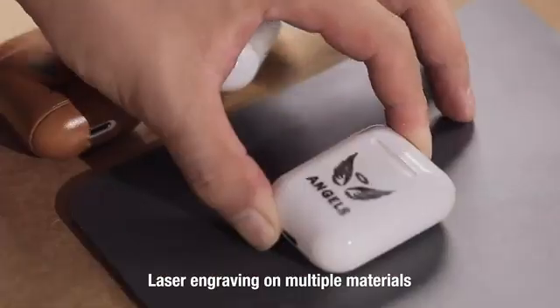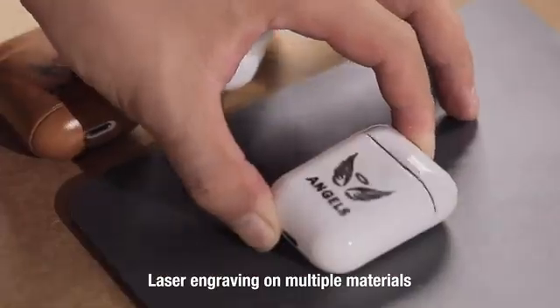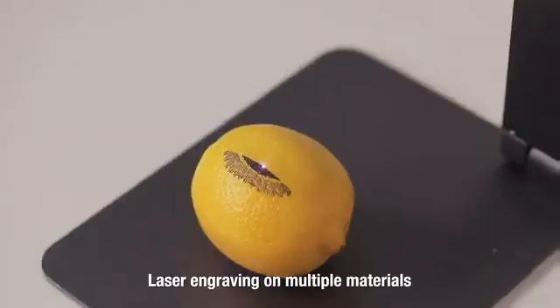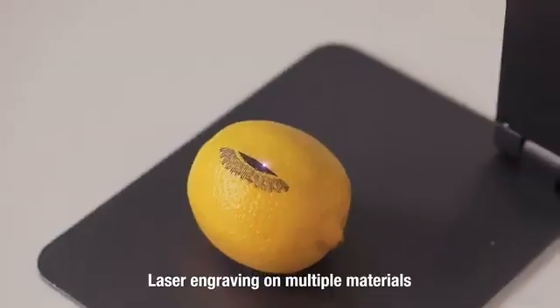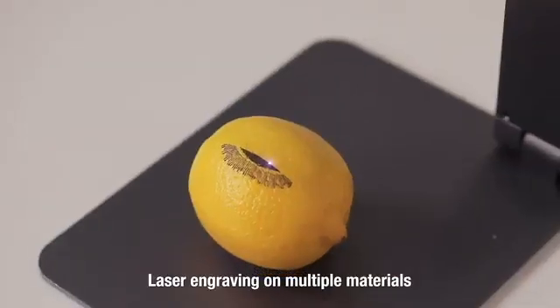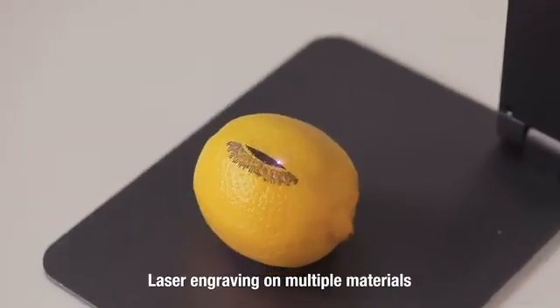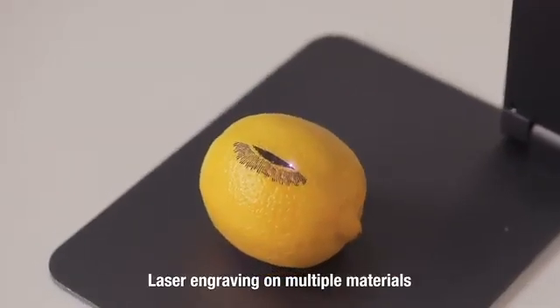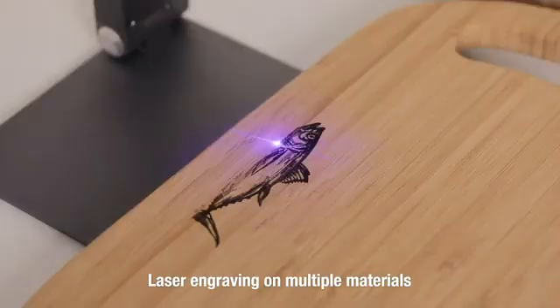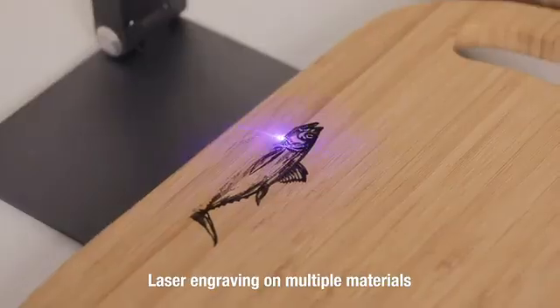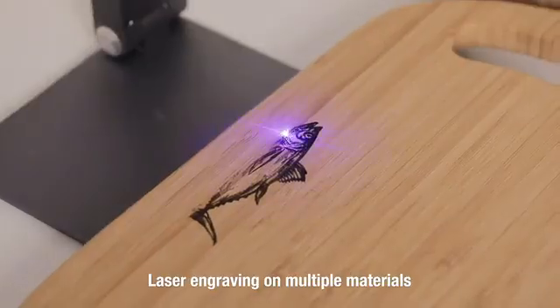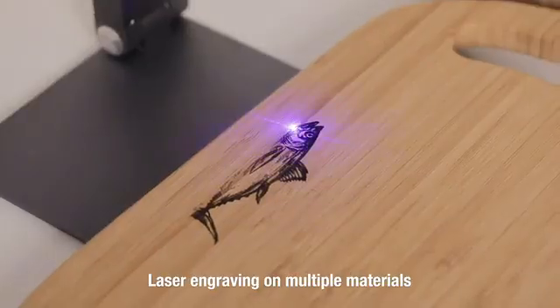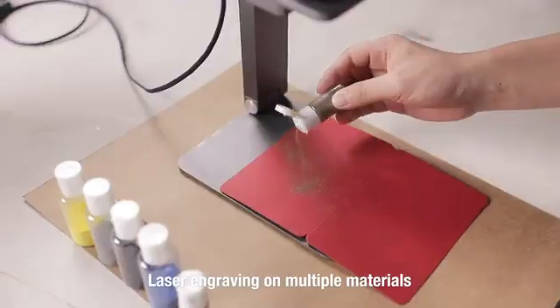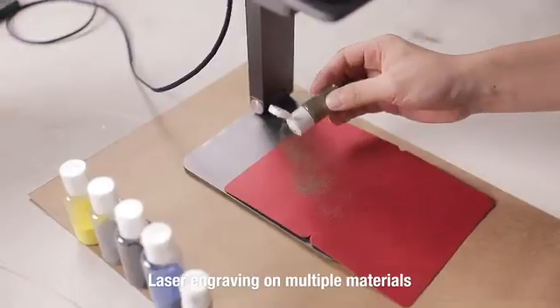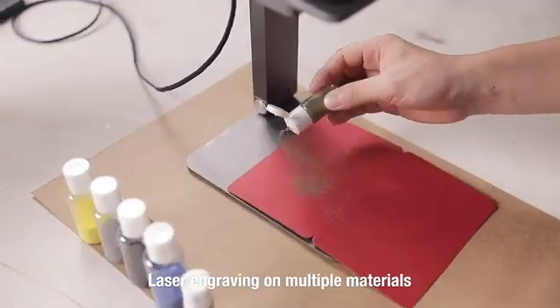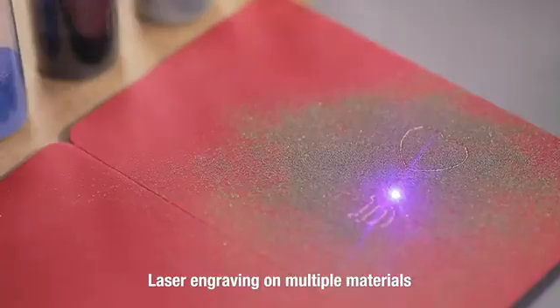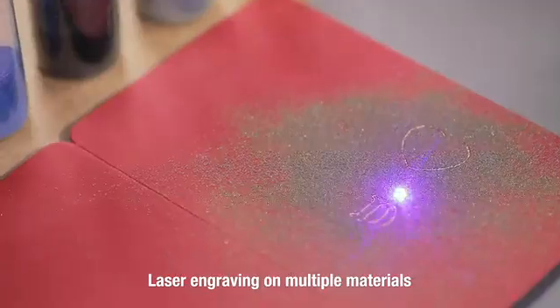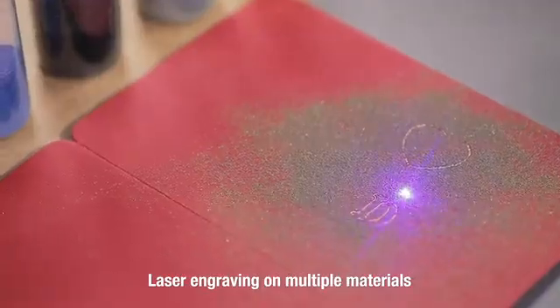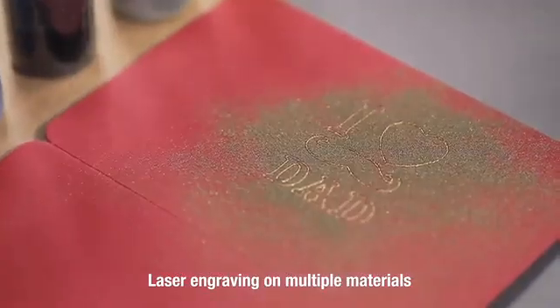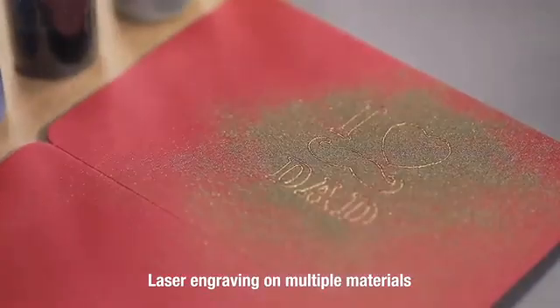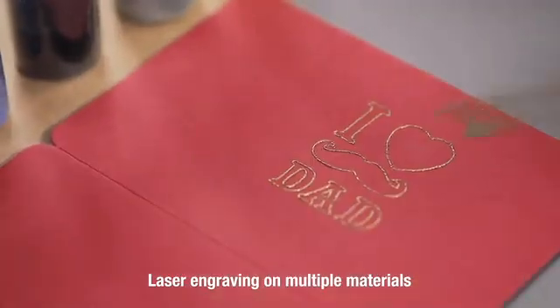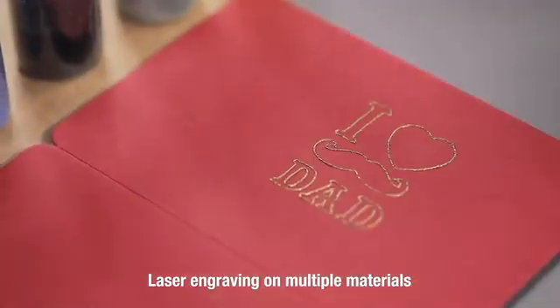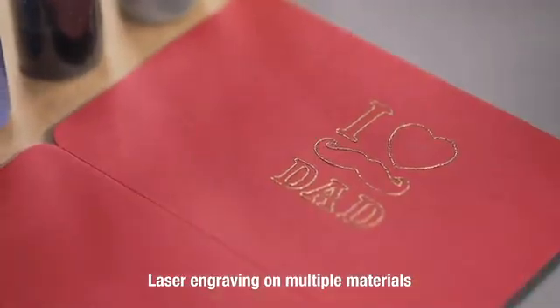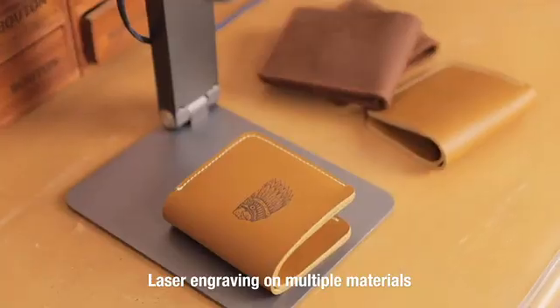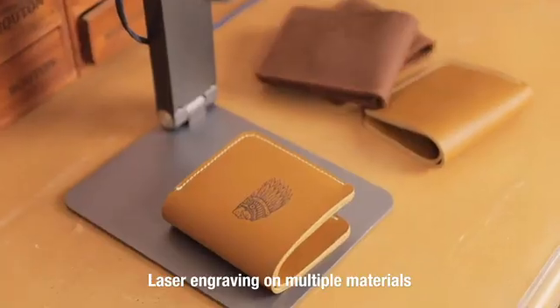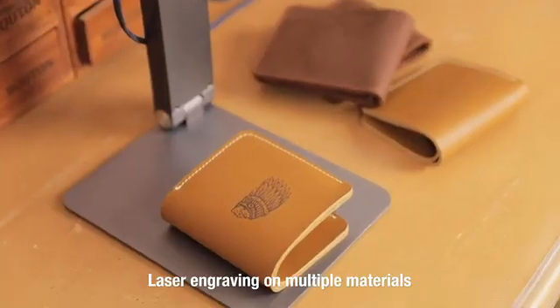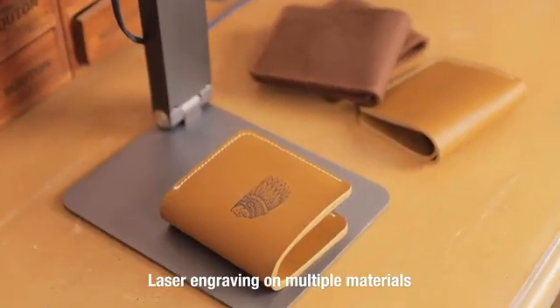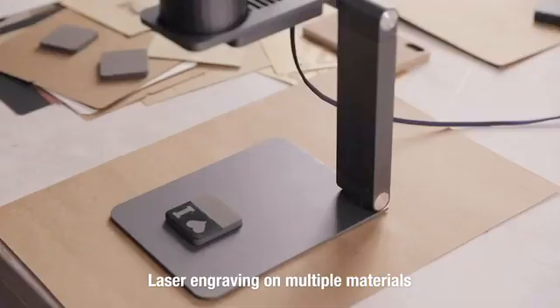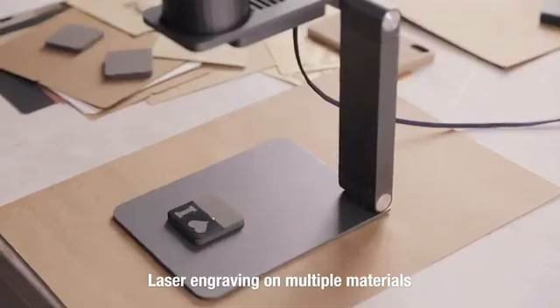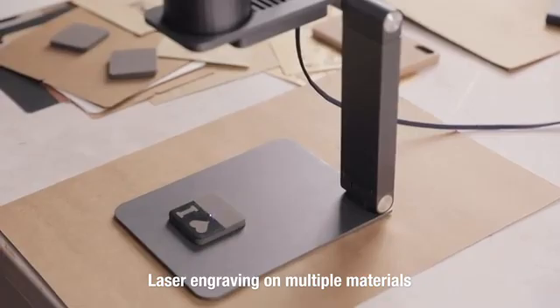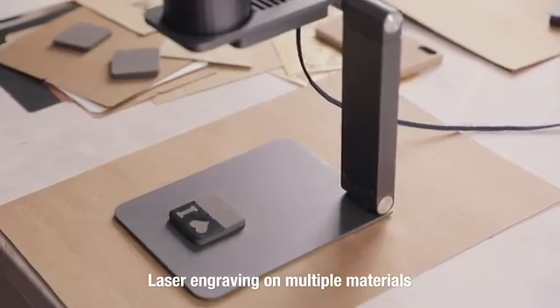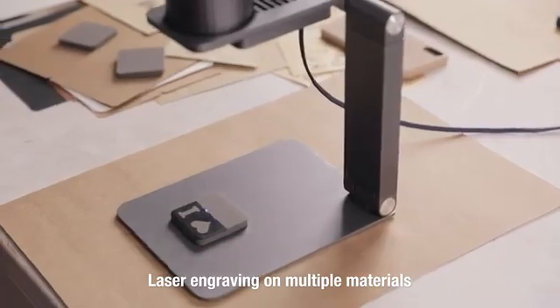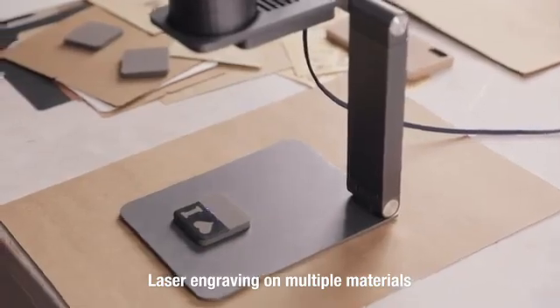Draw and engrave on craft cardboard, wood, leather, and many other materials with so many different applications.